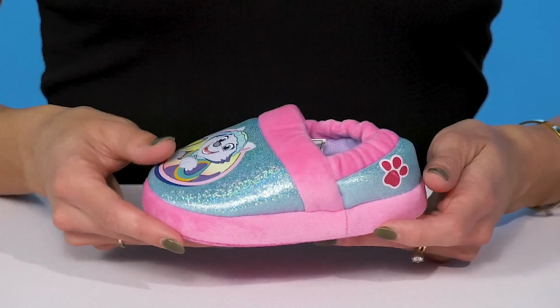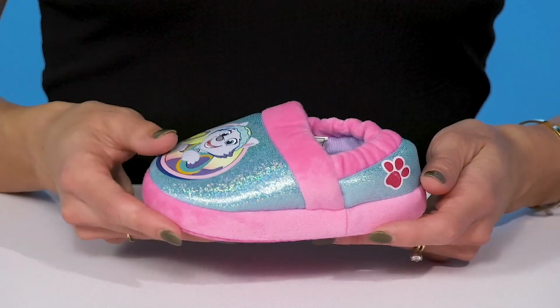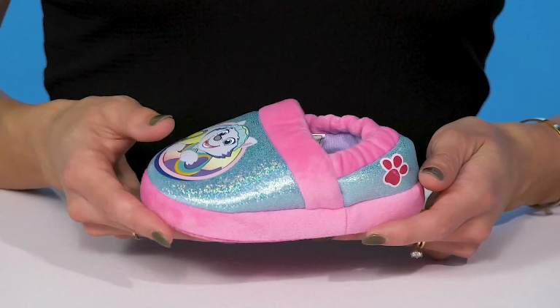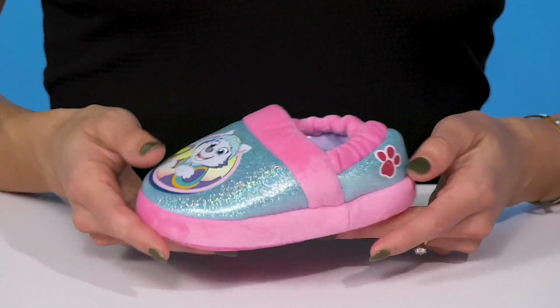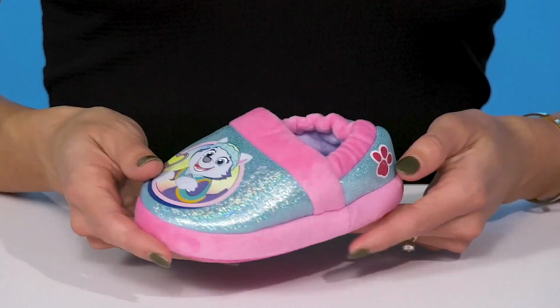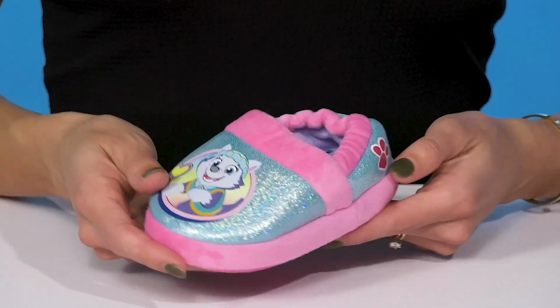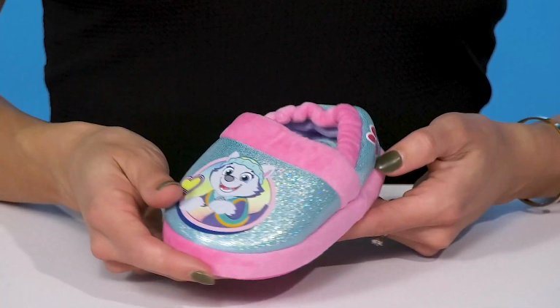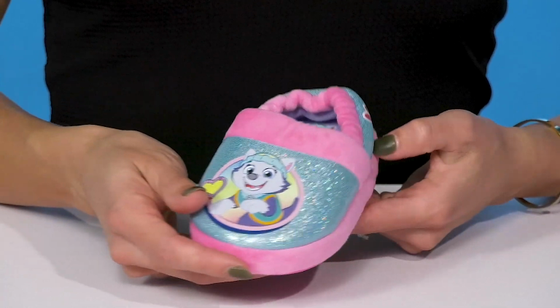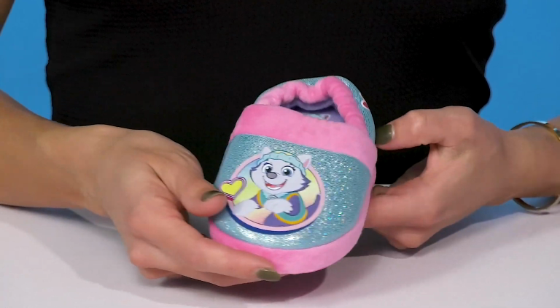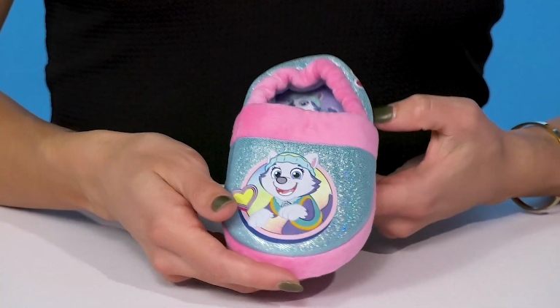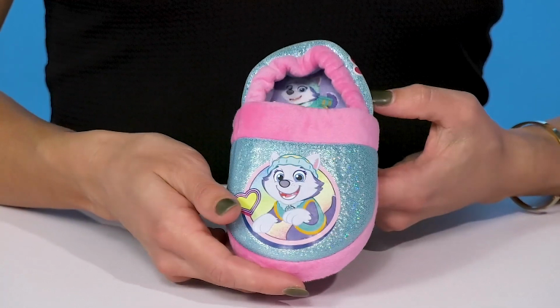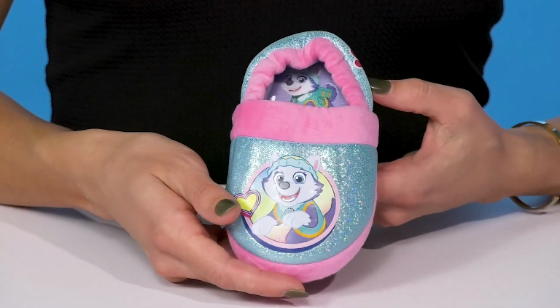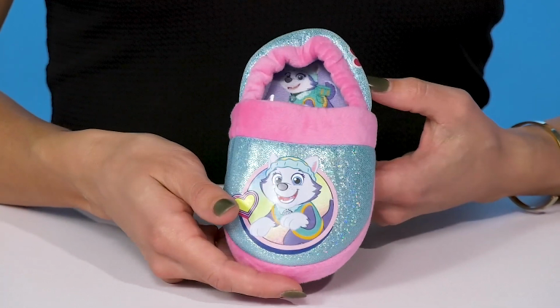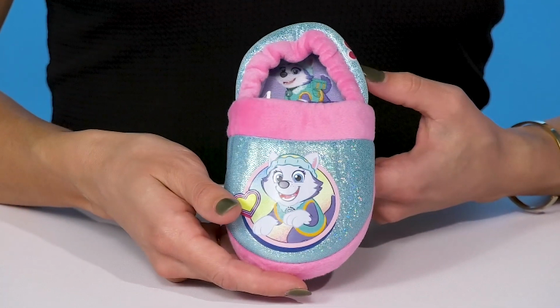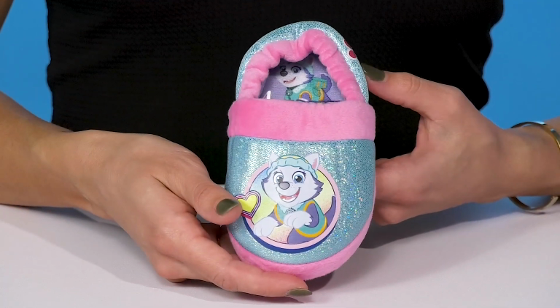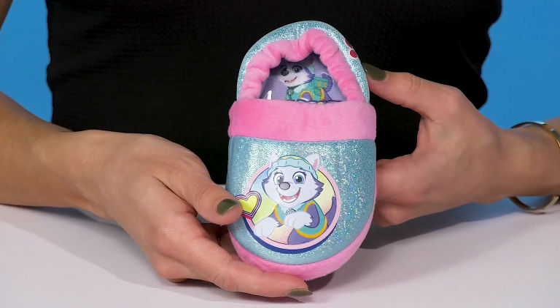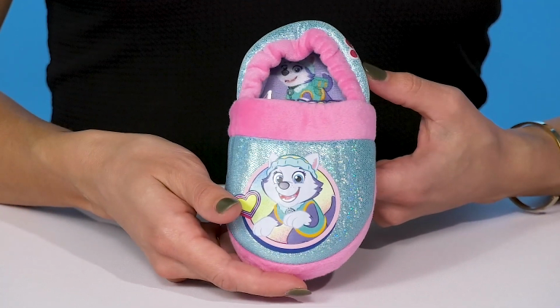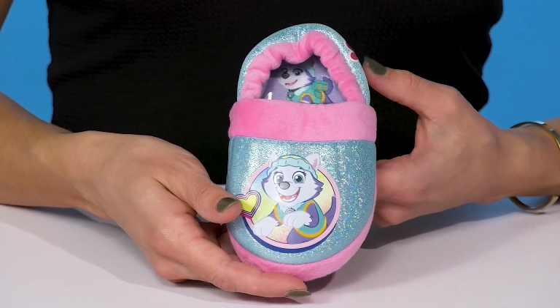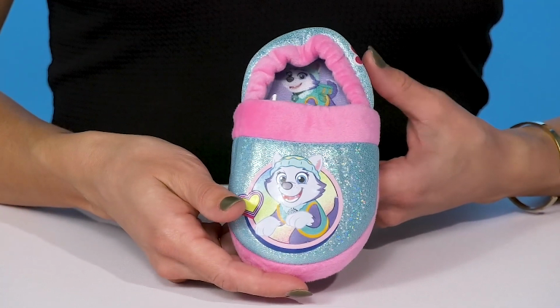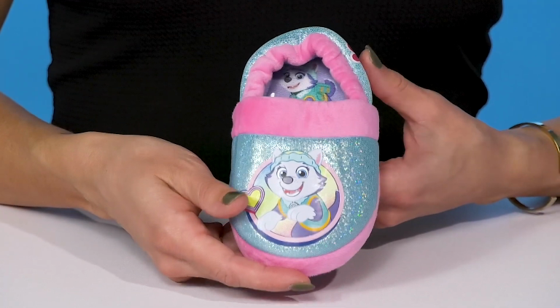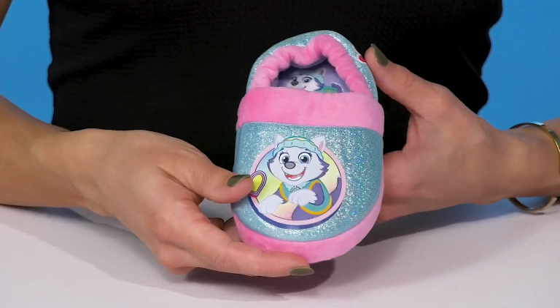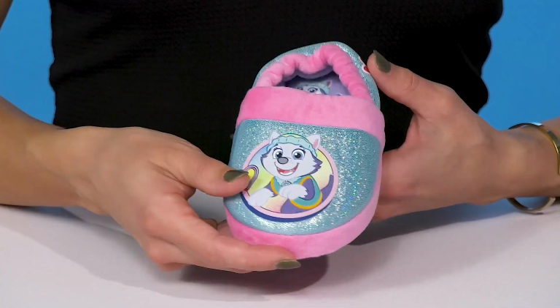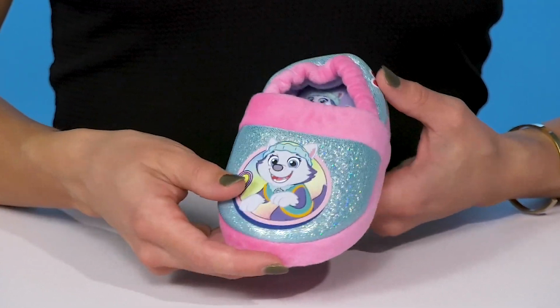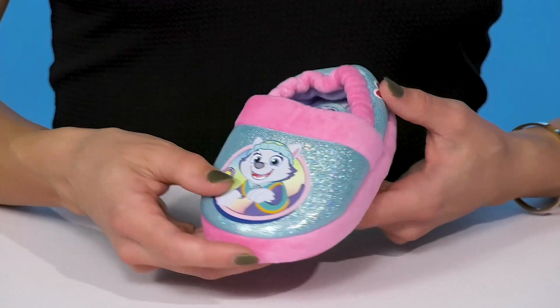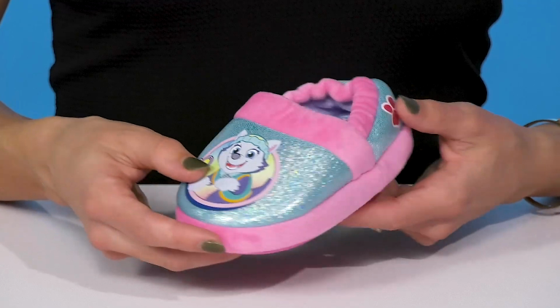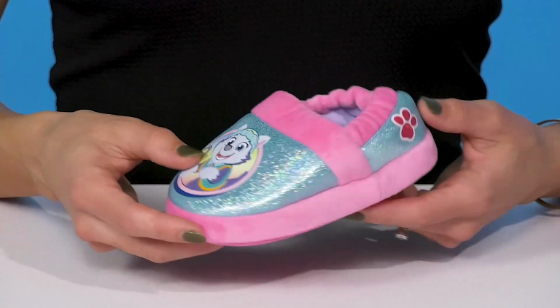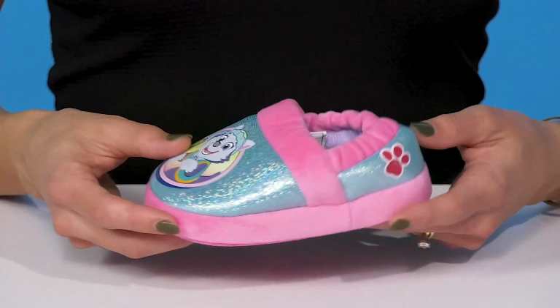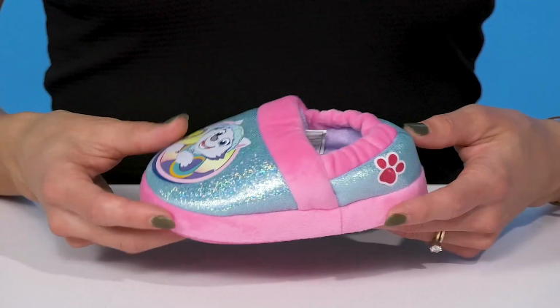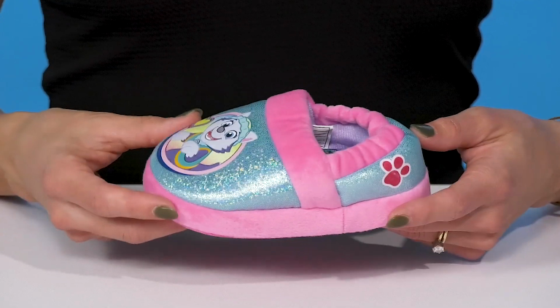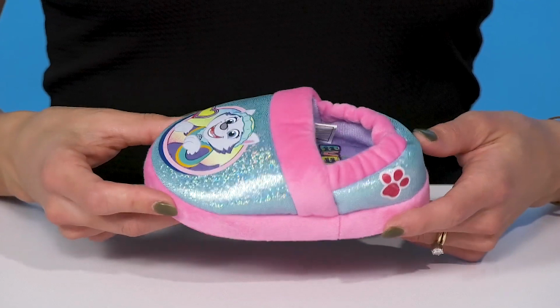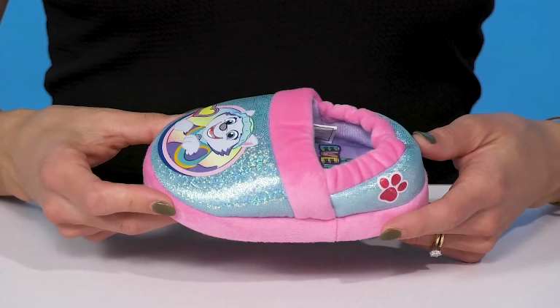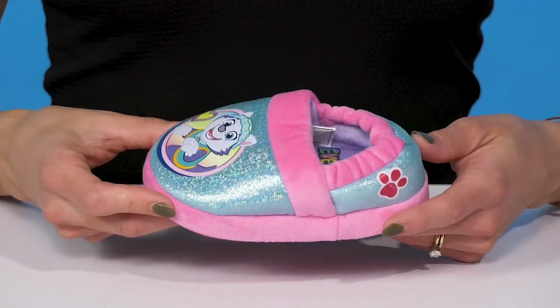These will obviously look great when your kiddo styles them with their favorite pajamas.